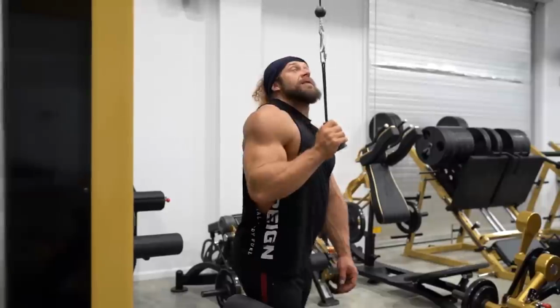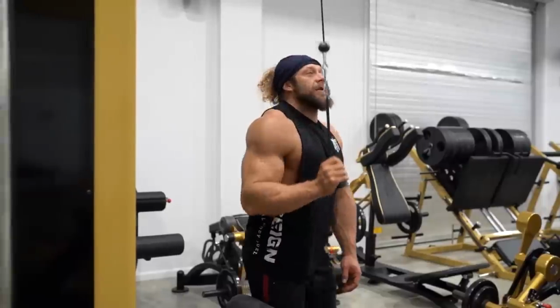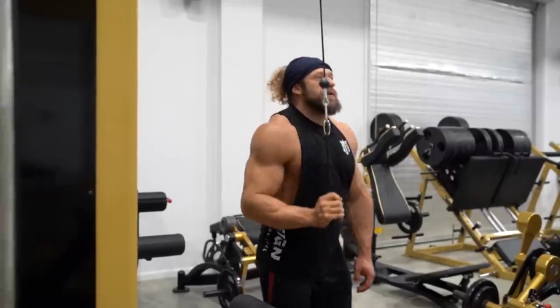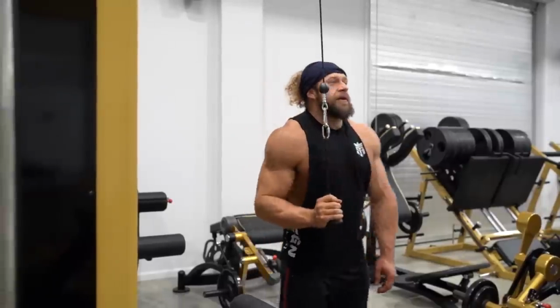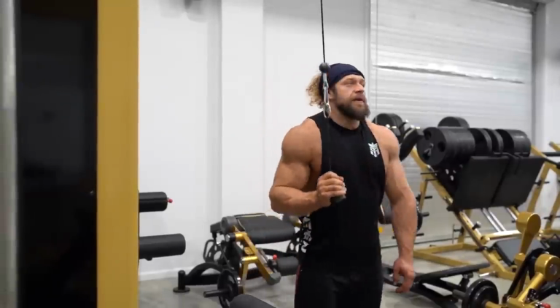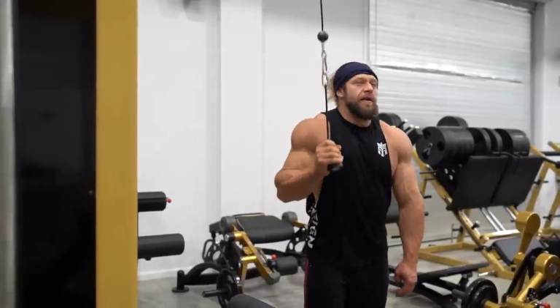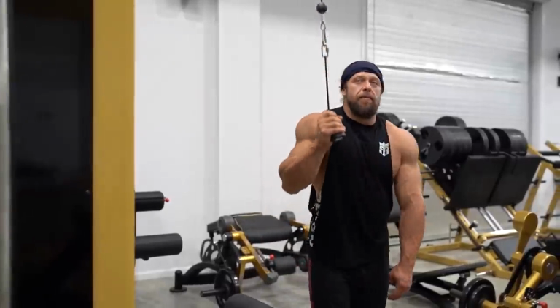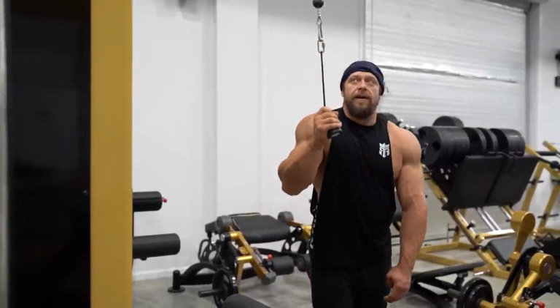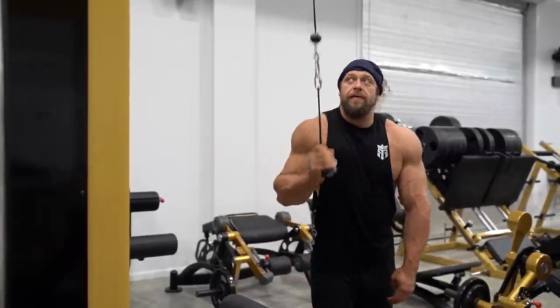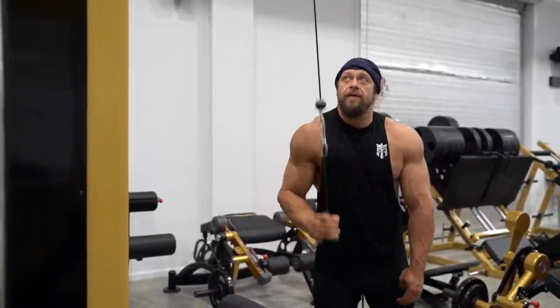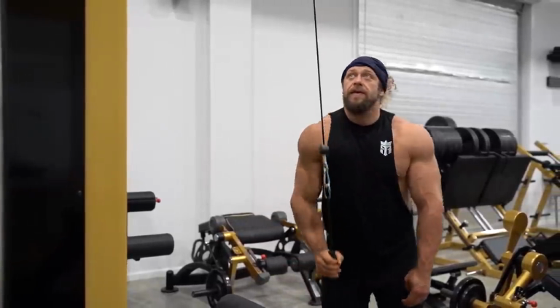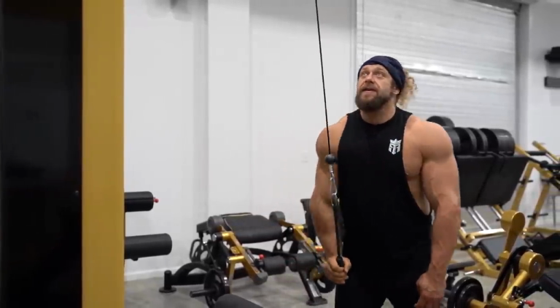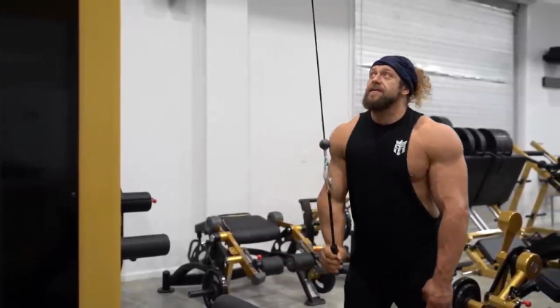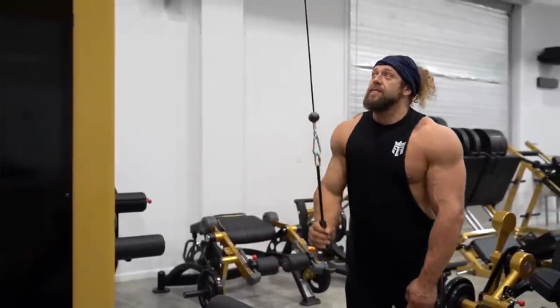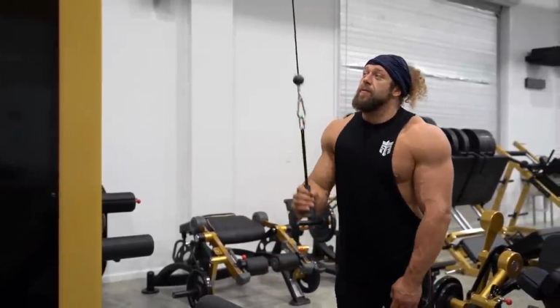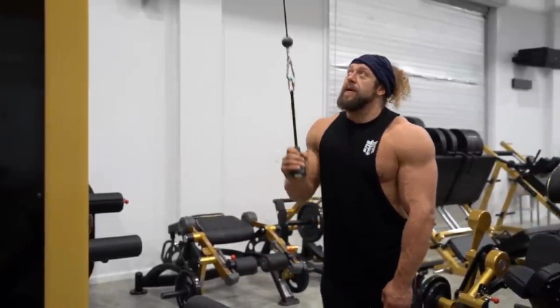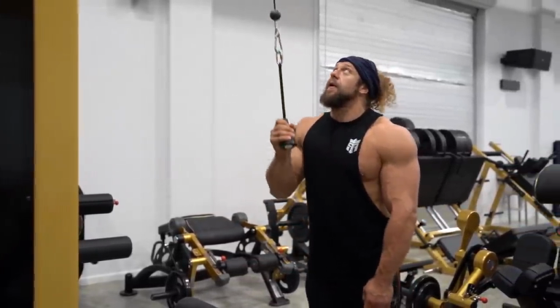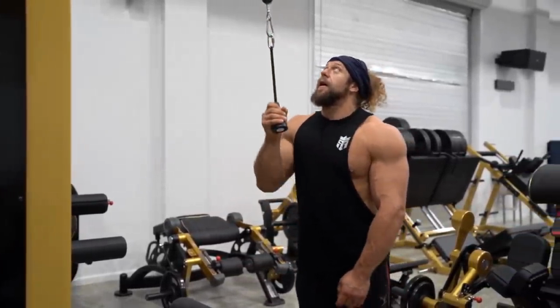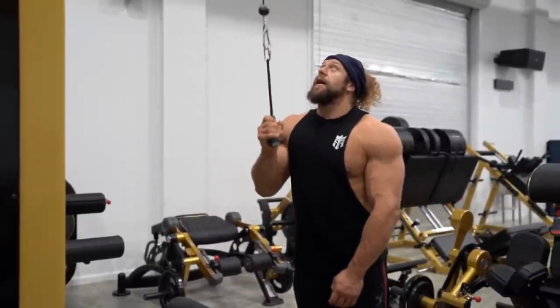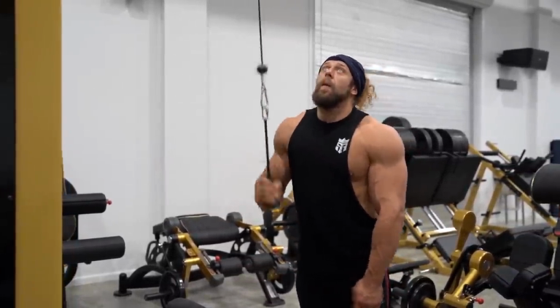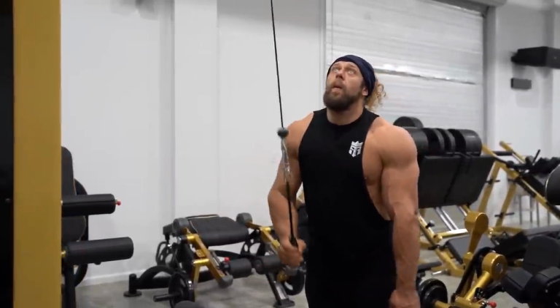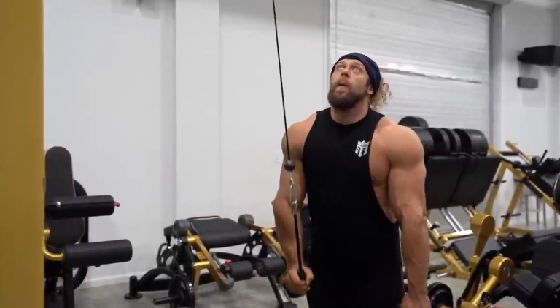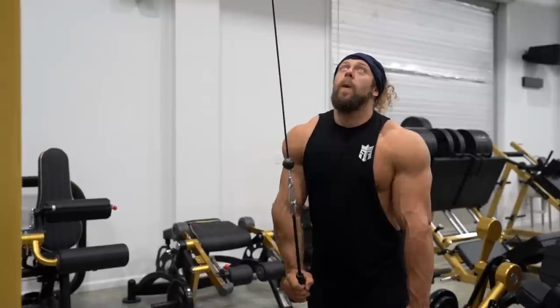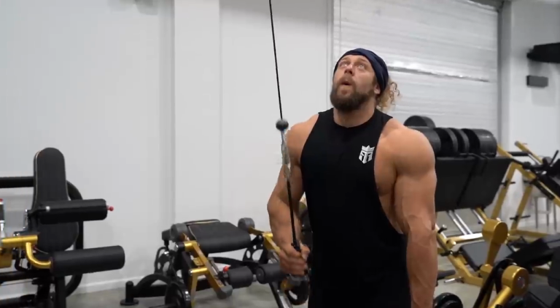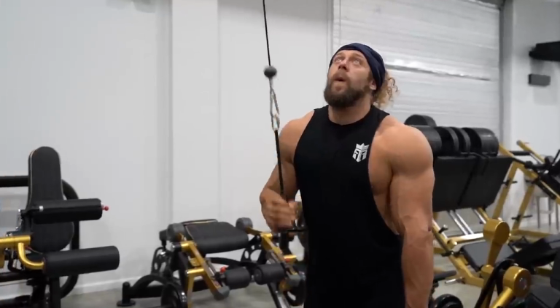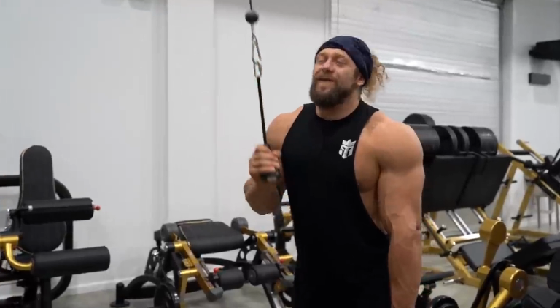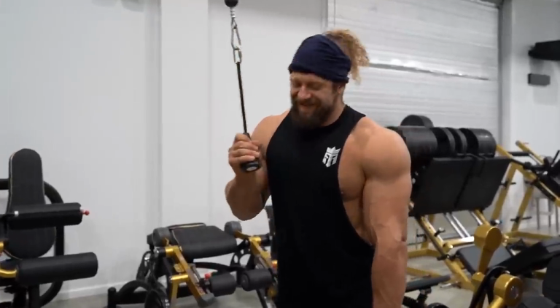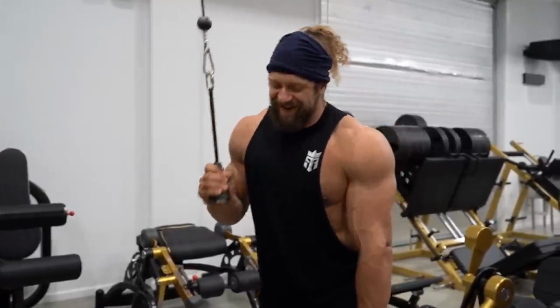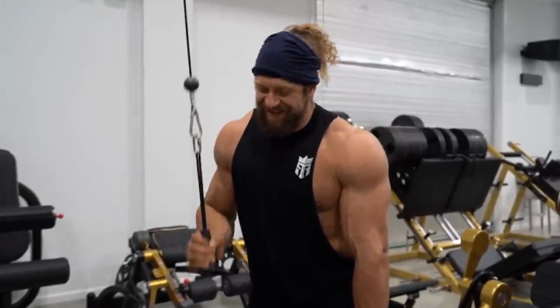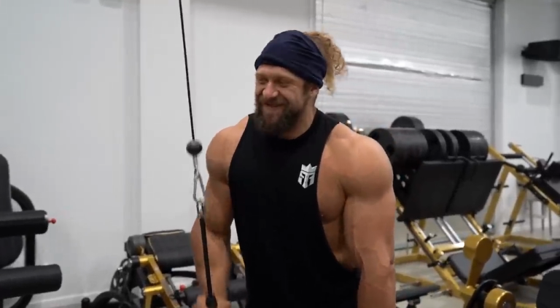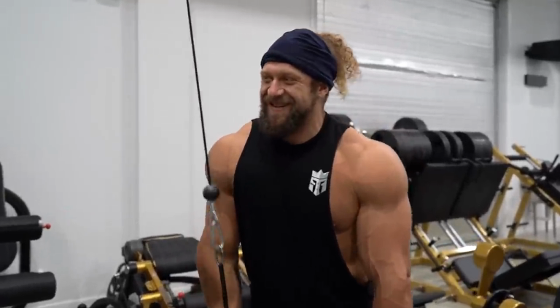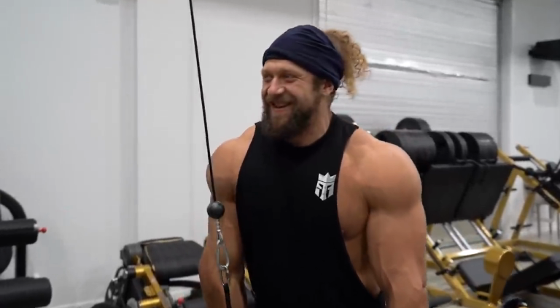Sorry sir, can I use that pull-down? Yes, you may work in. Okay, triceps instead.